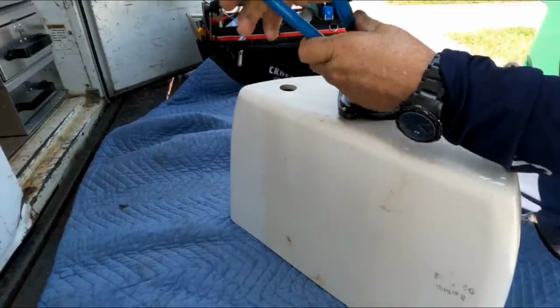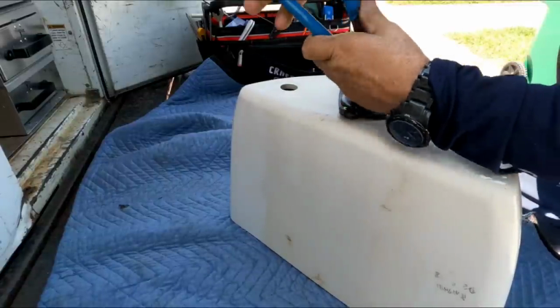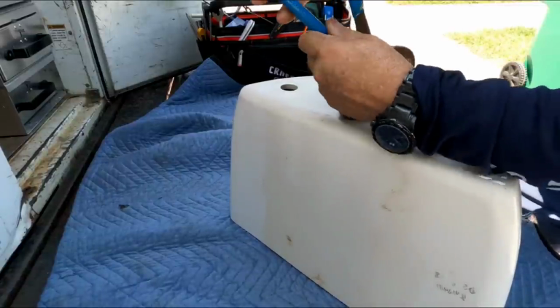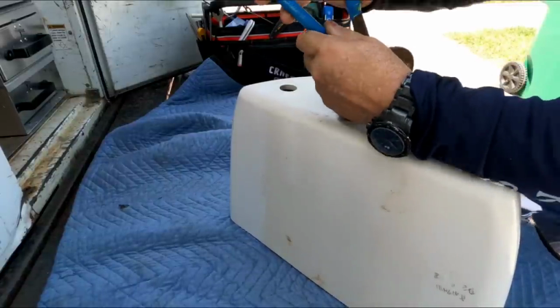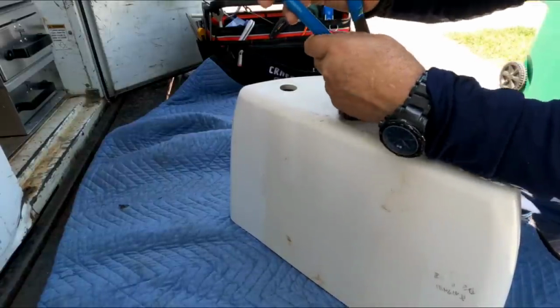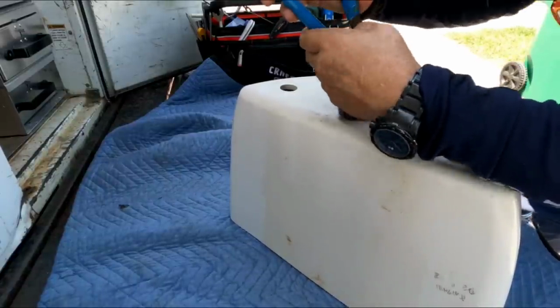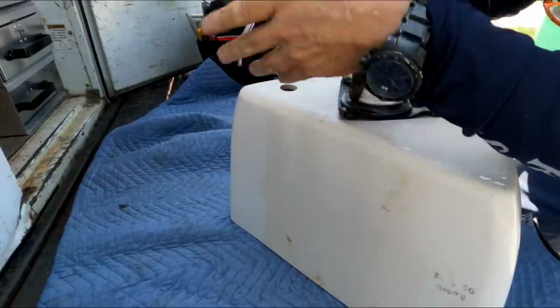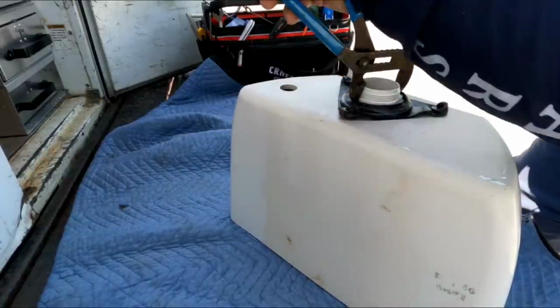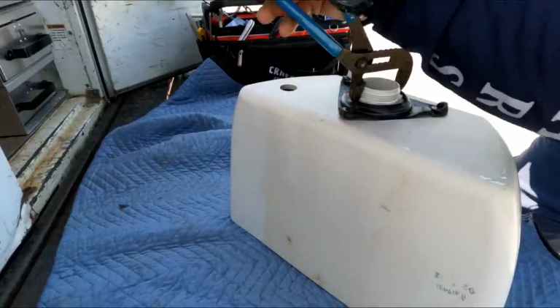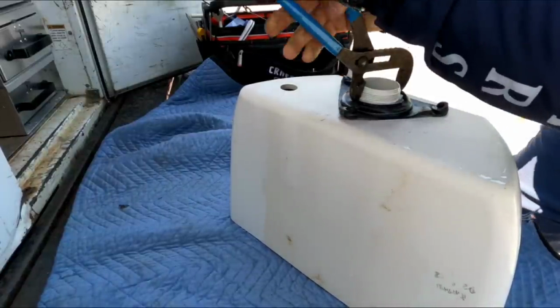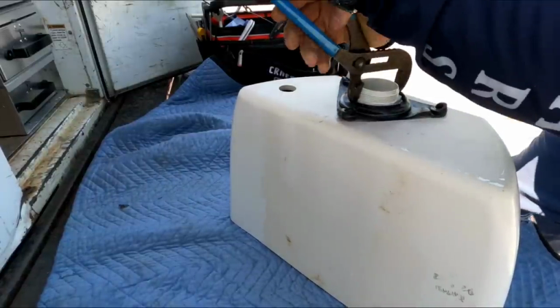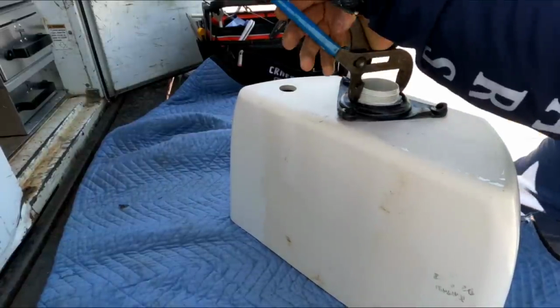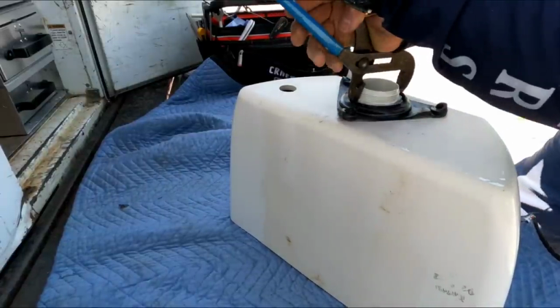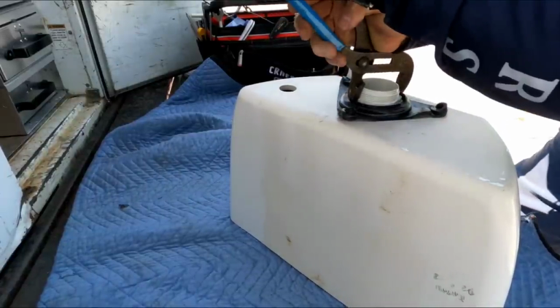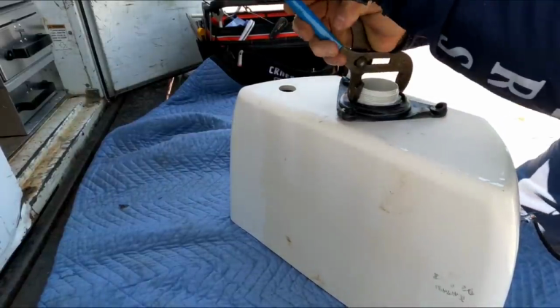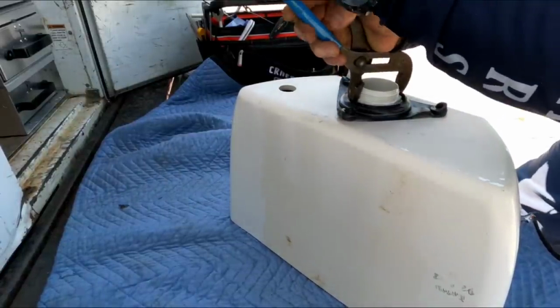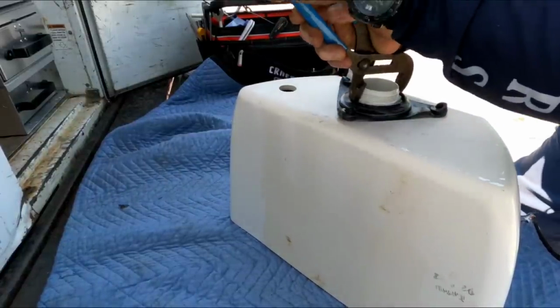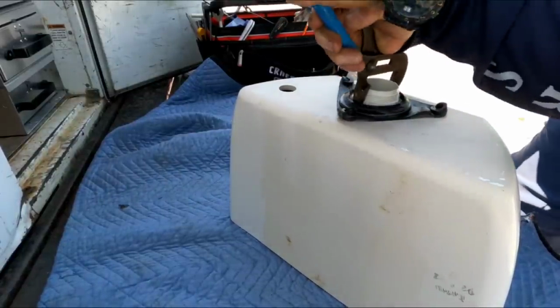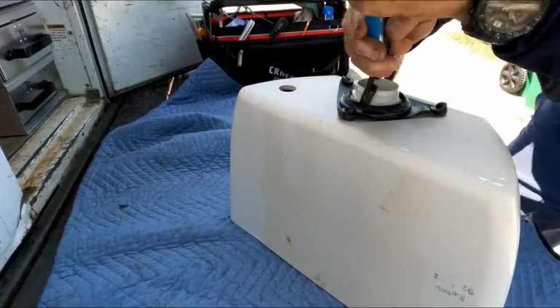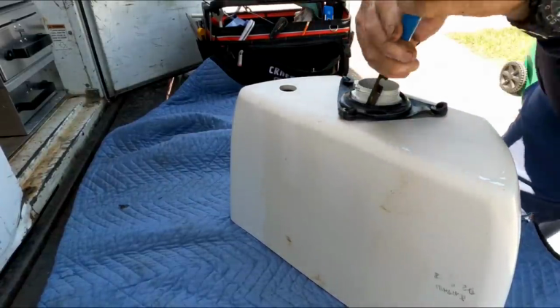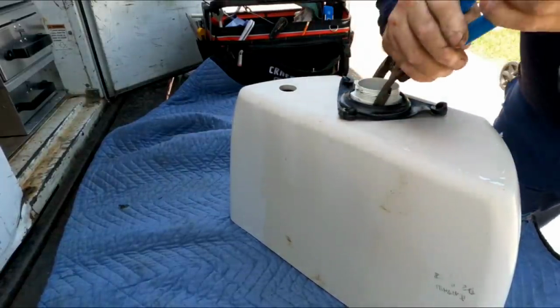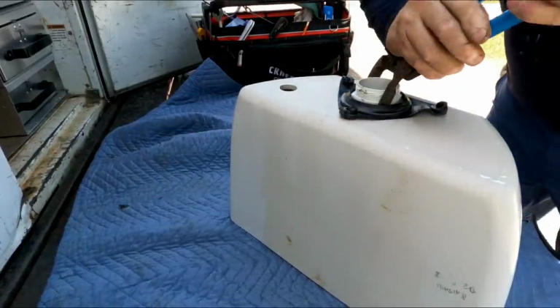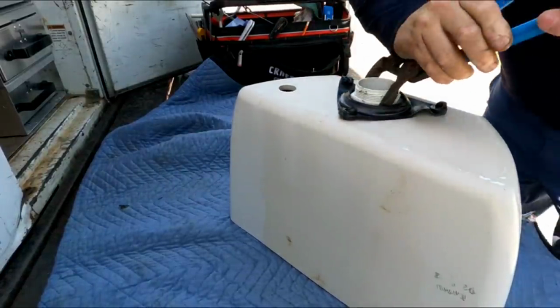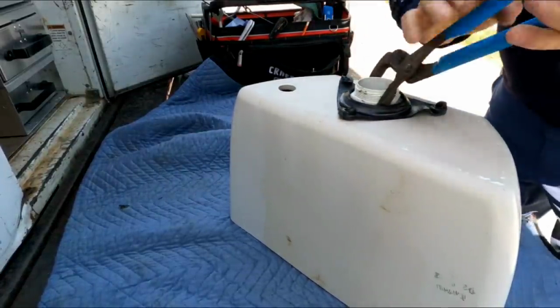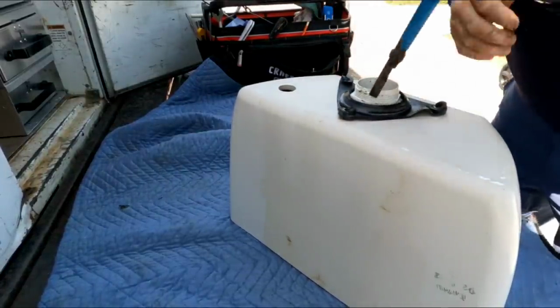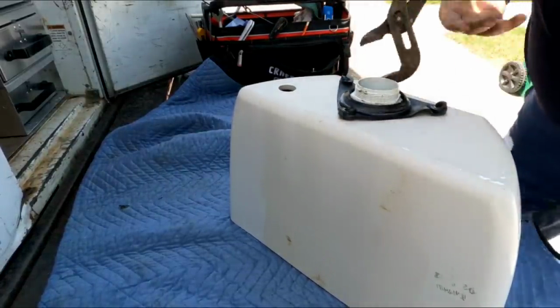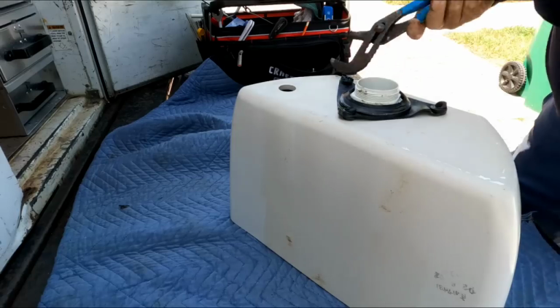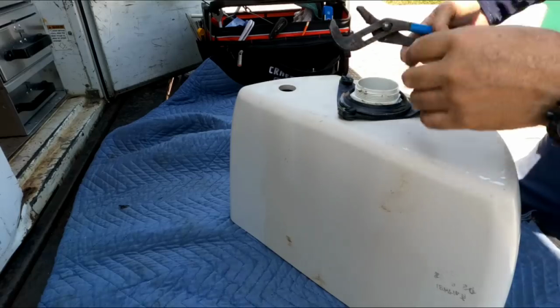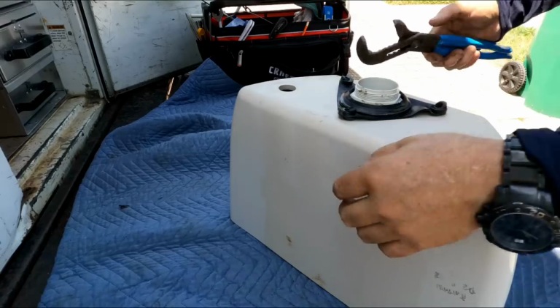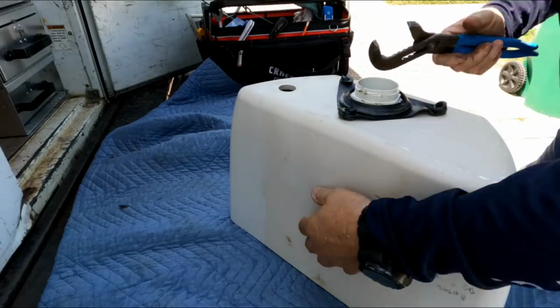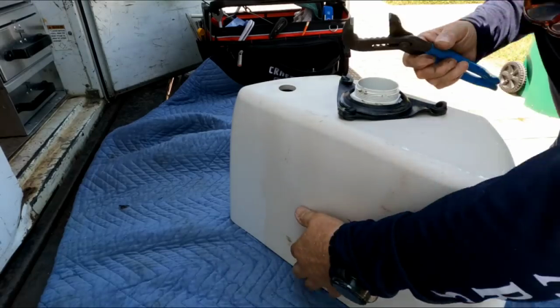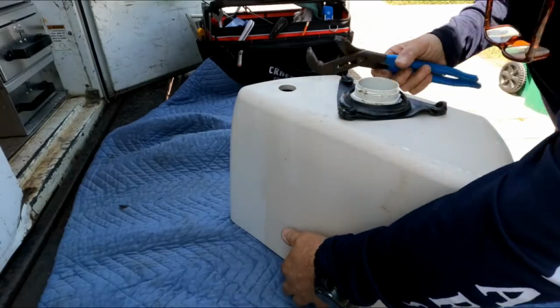I wish Kohler, when they redesign stuff, would at least put the goddamn tools that you need on the market with them. You would think.